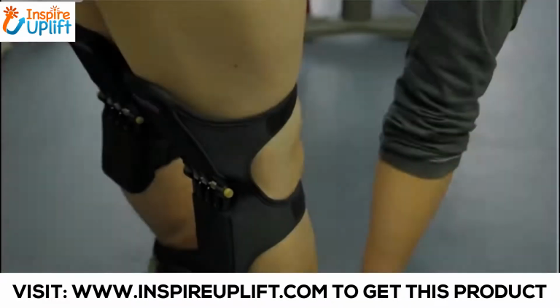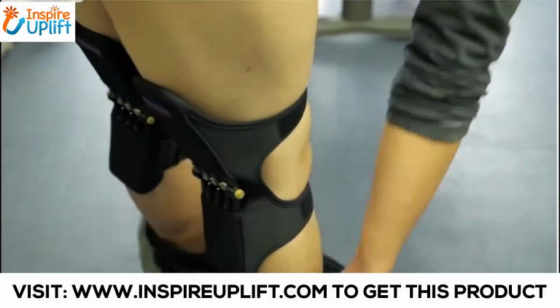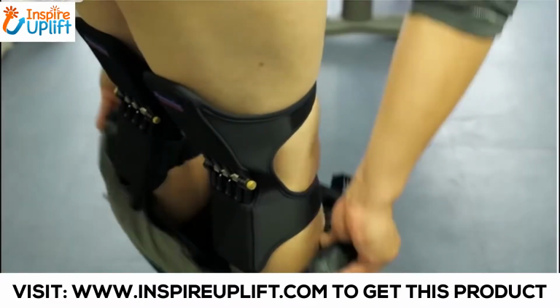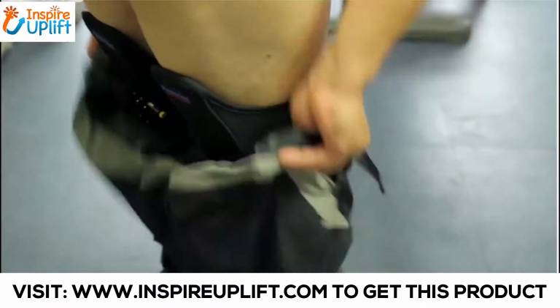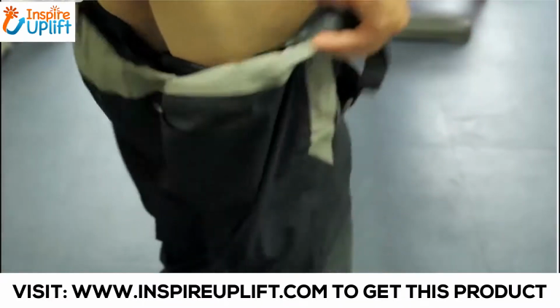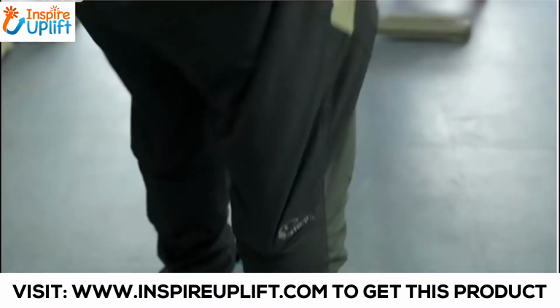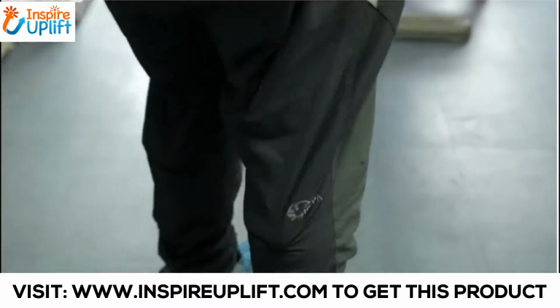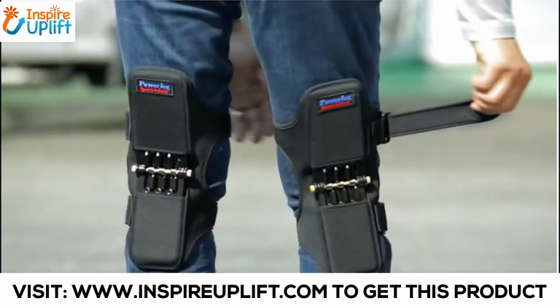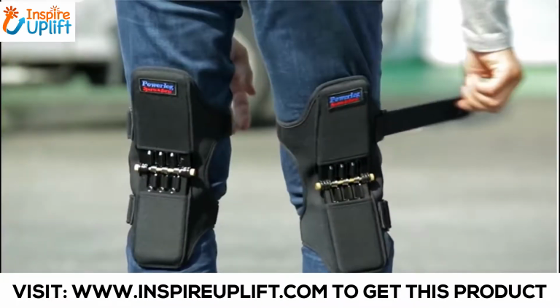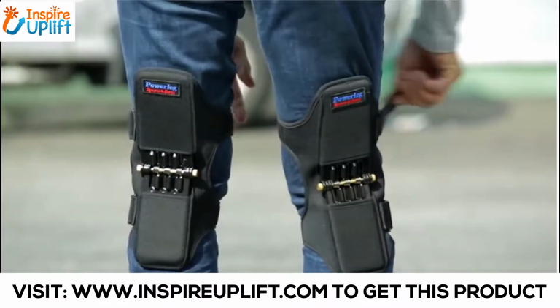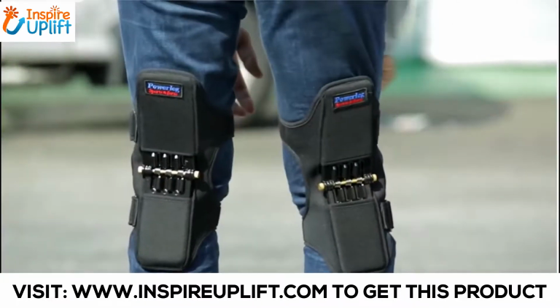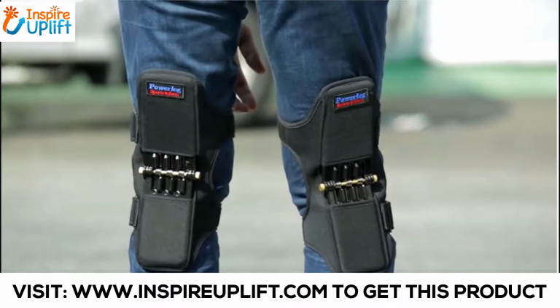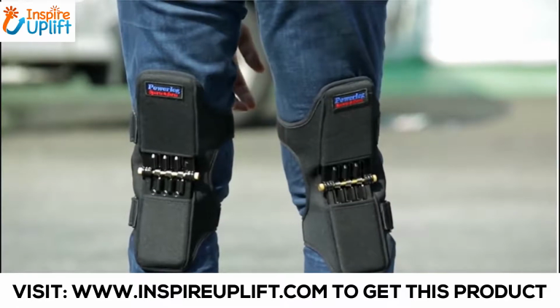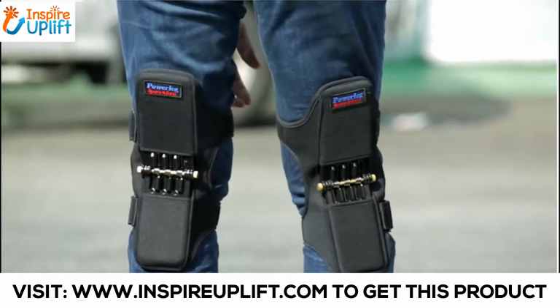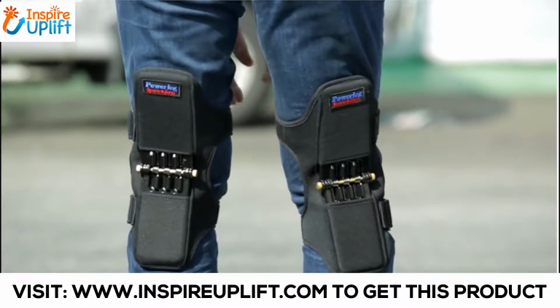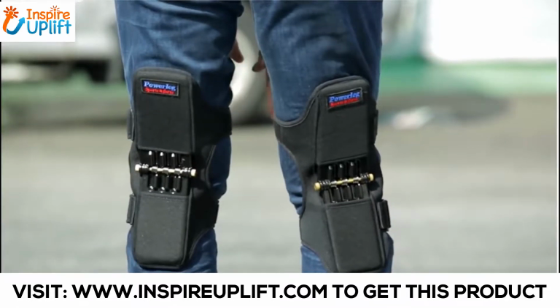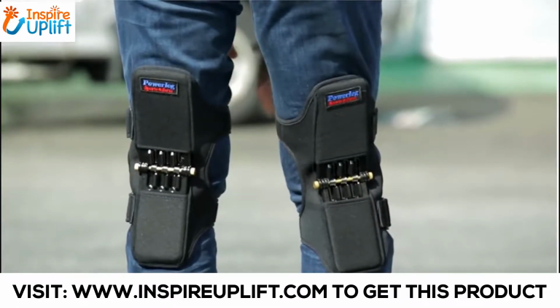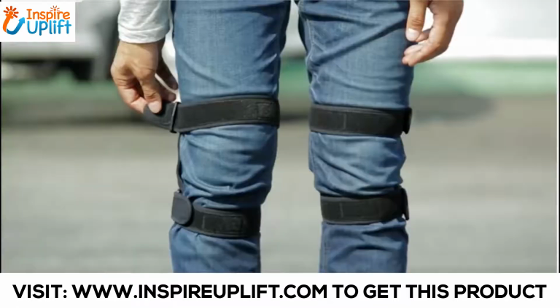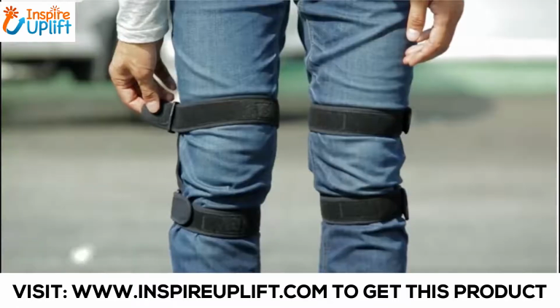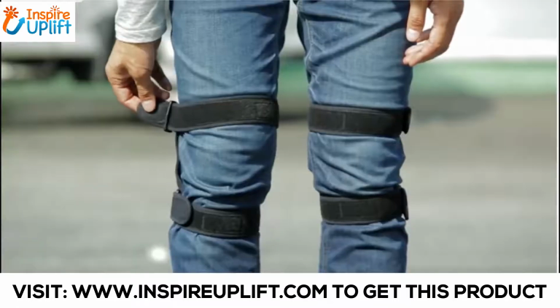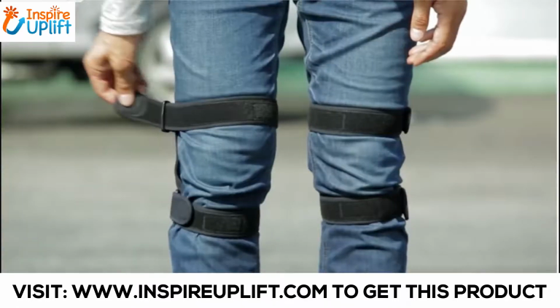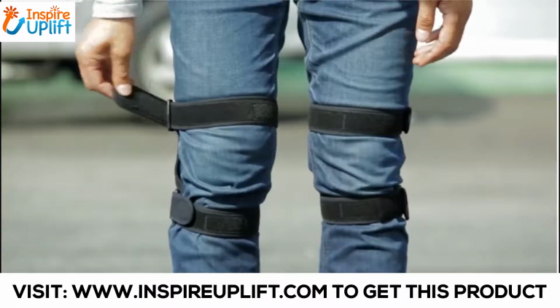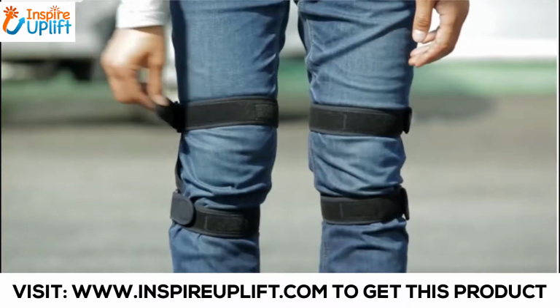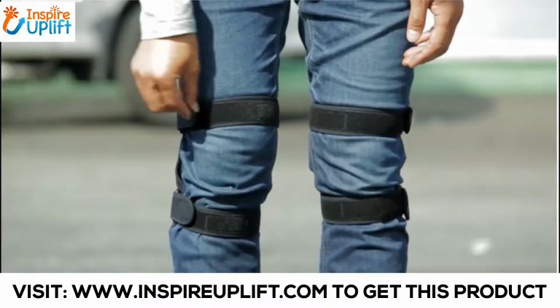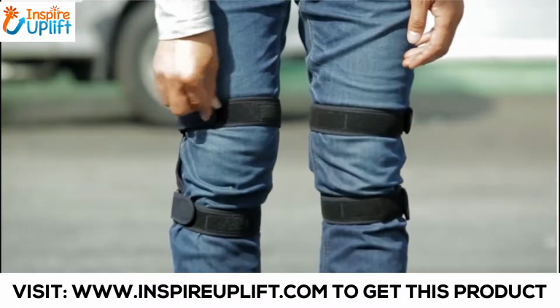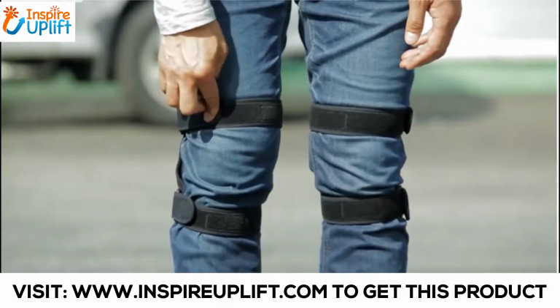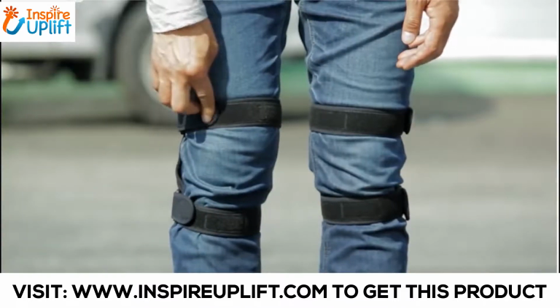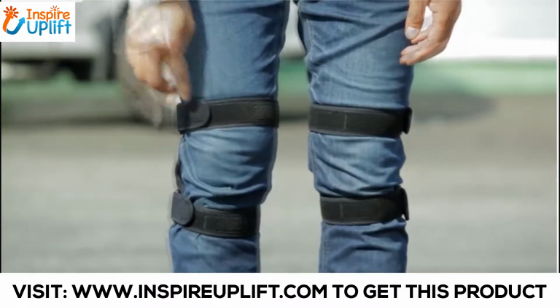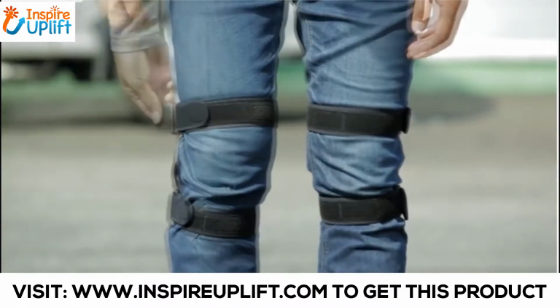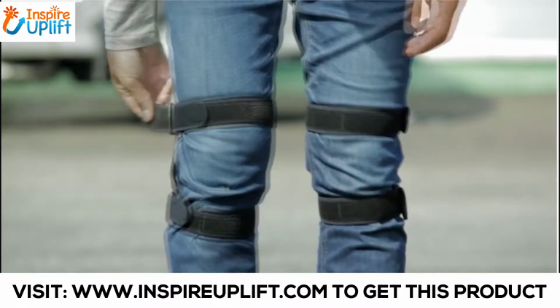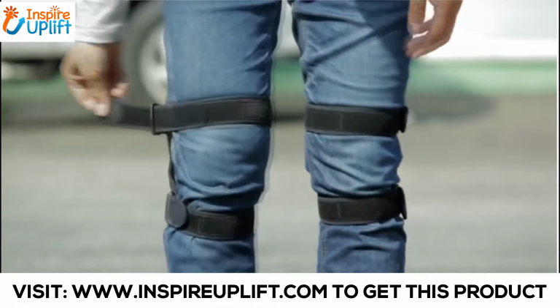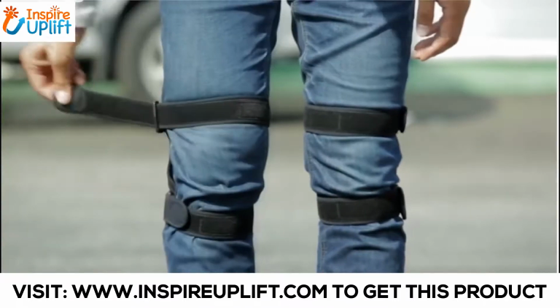They're easy to use and can be worn on the inside or outside of your clothes, using the Velcro type length control.